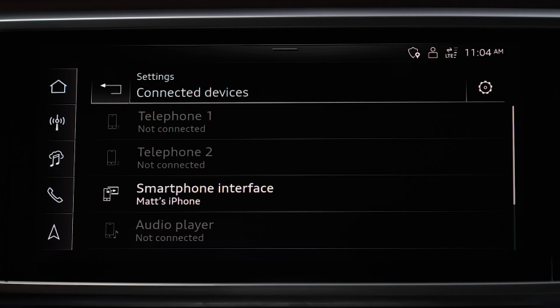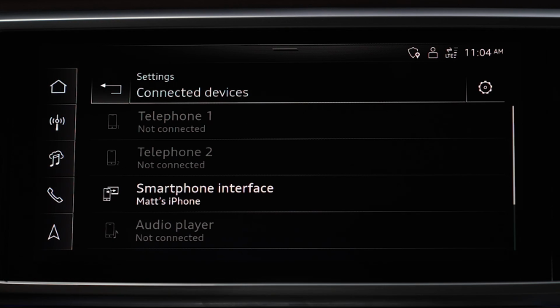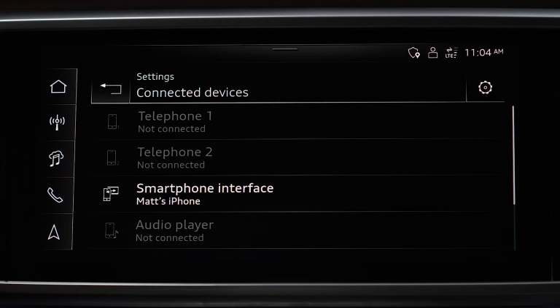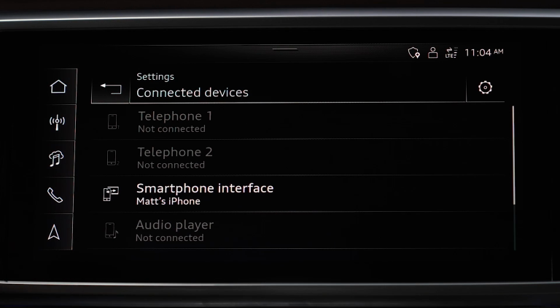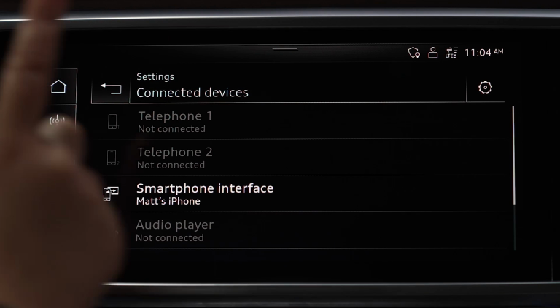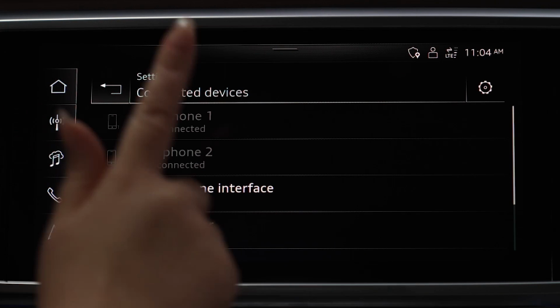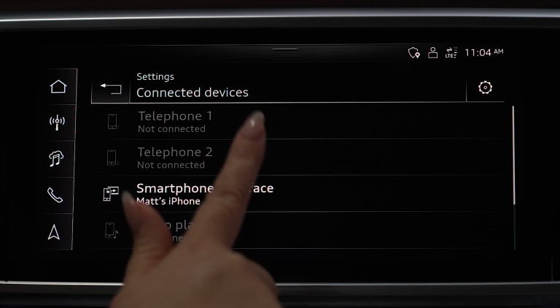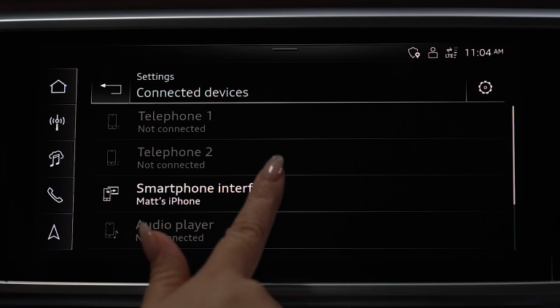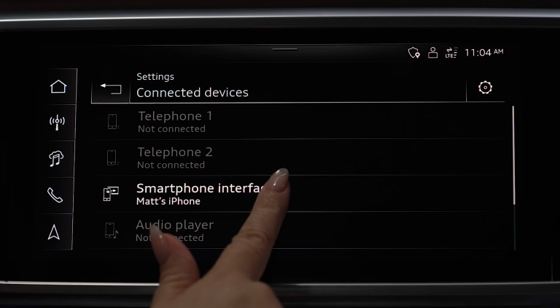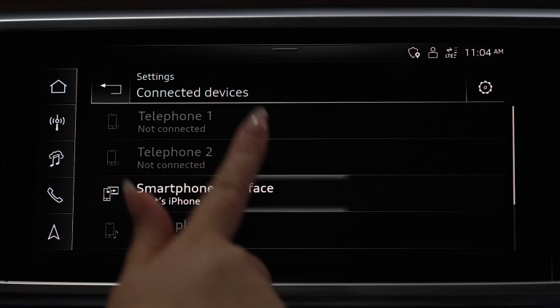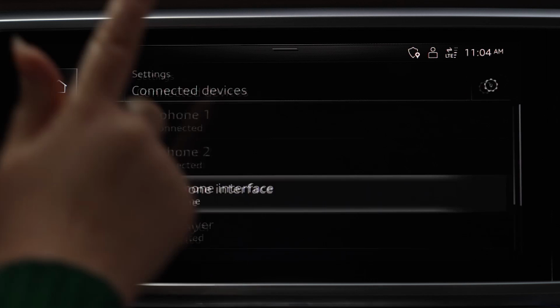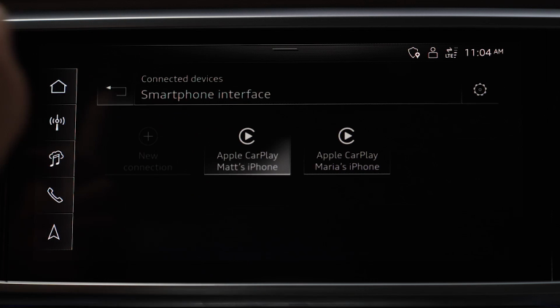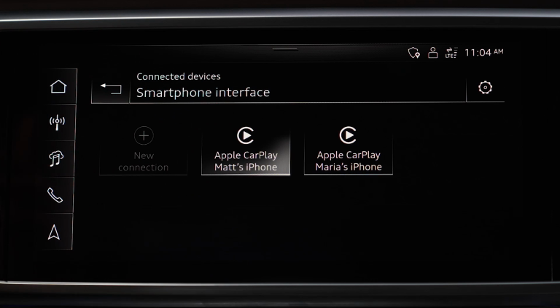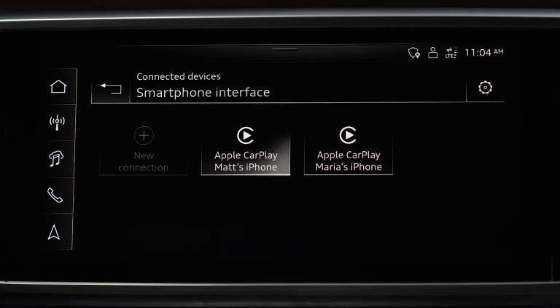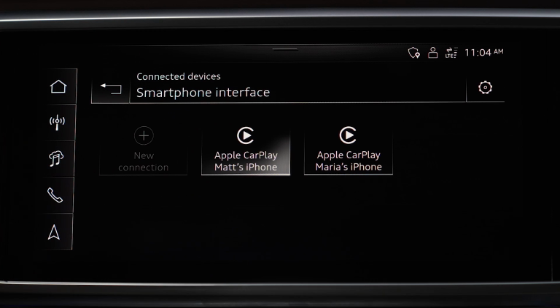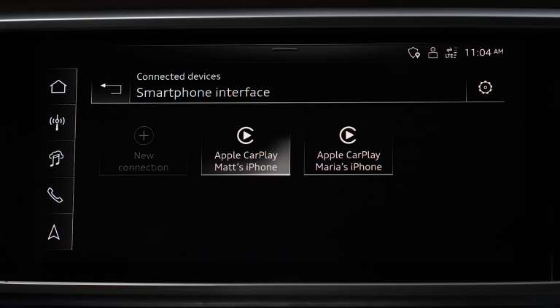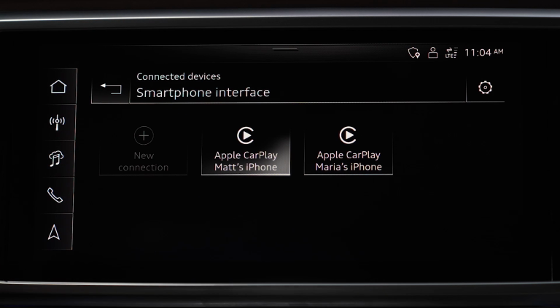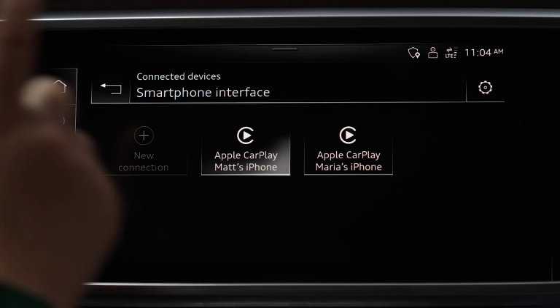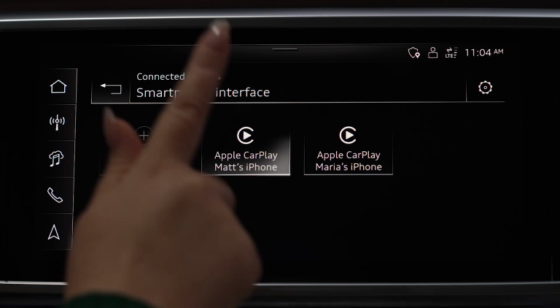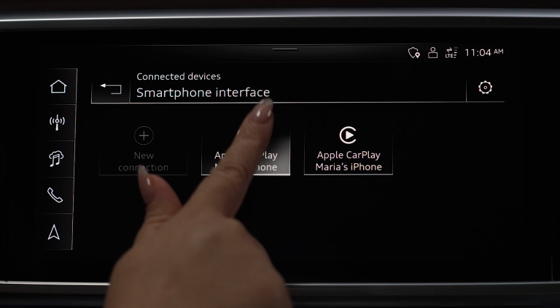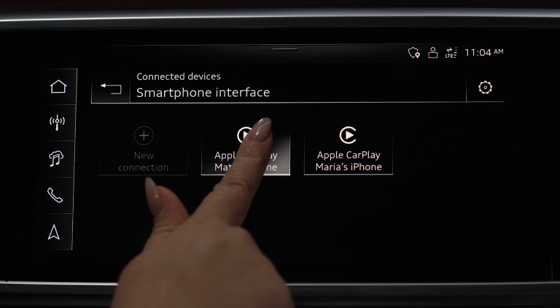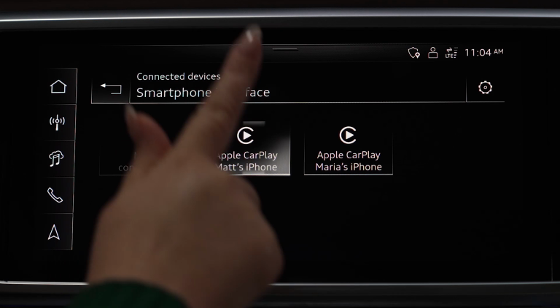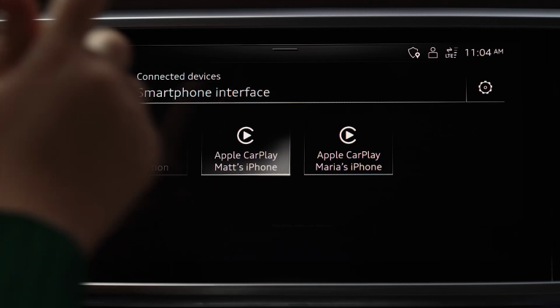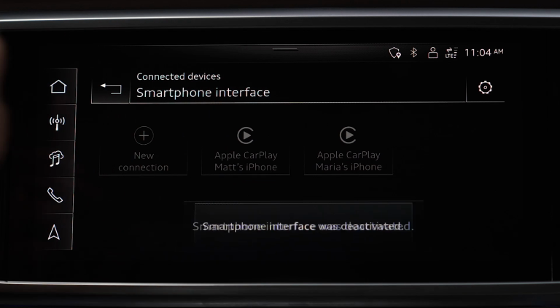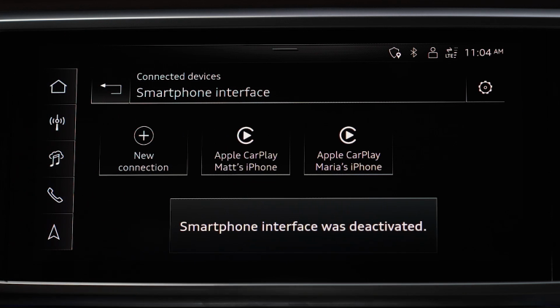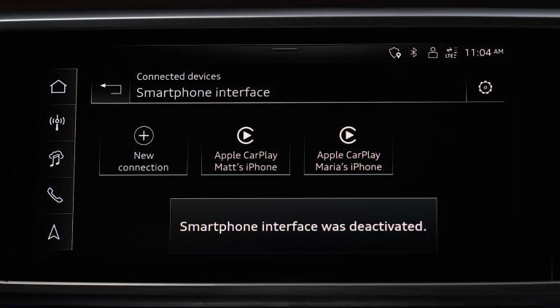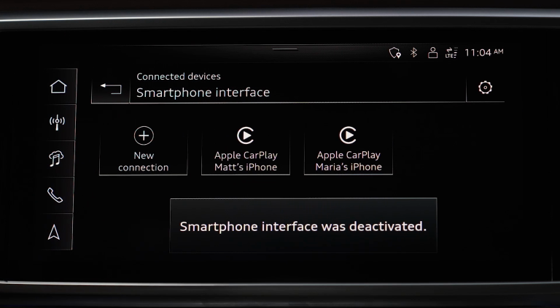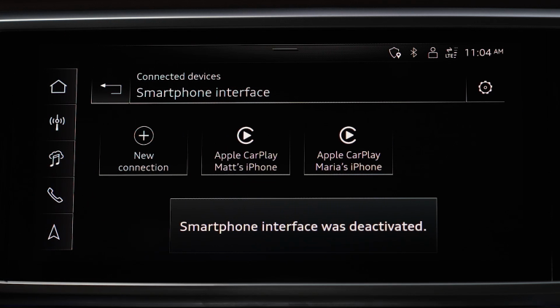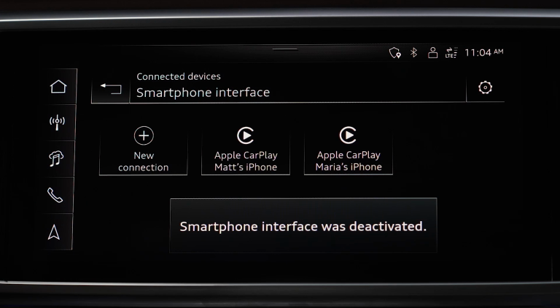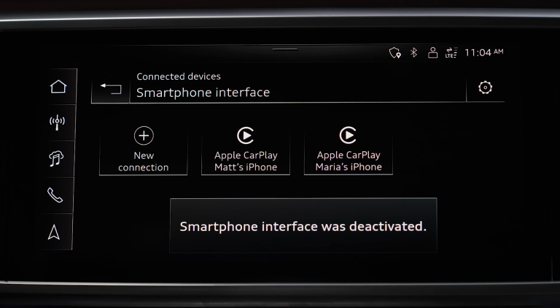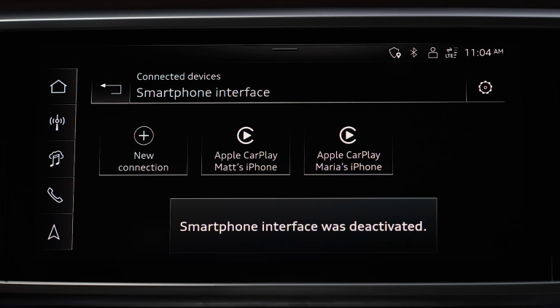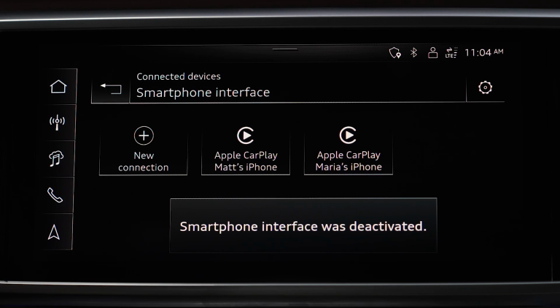If you'd like to disconnect a device from Apple CarPlay, simply tap the connected device again, and it will be disconnected from the MMI.